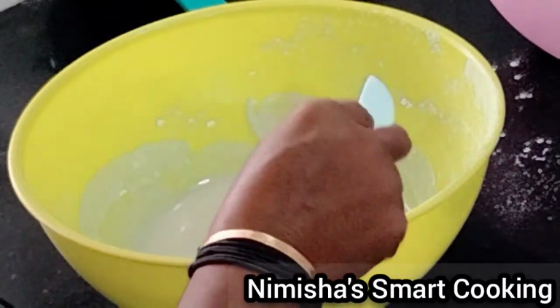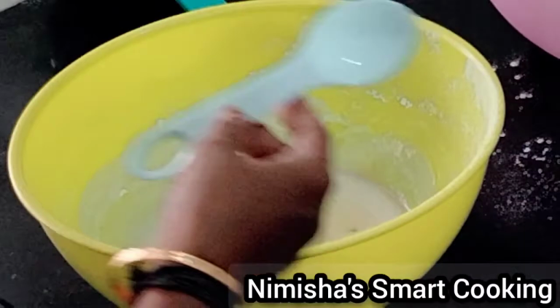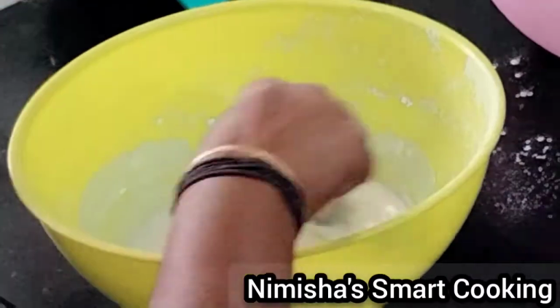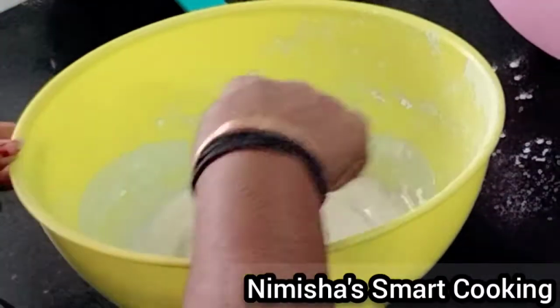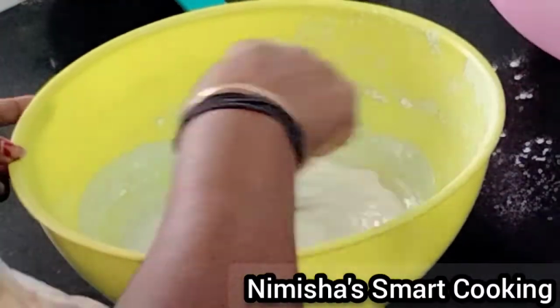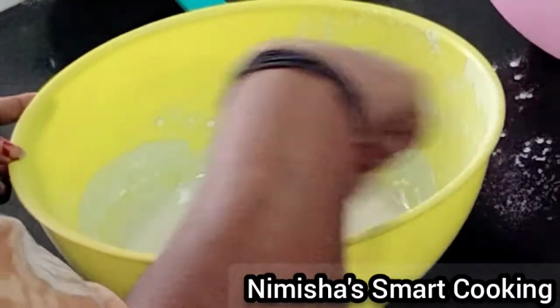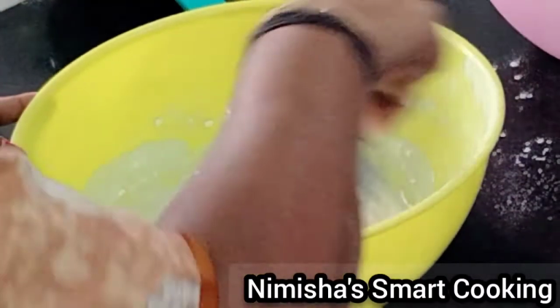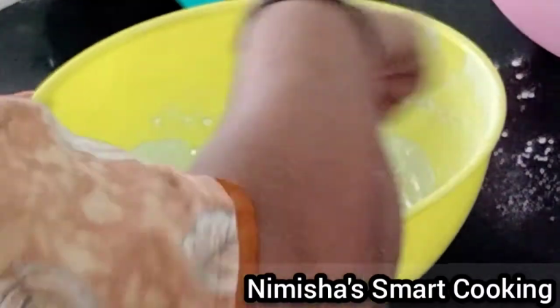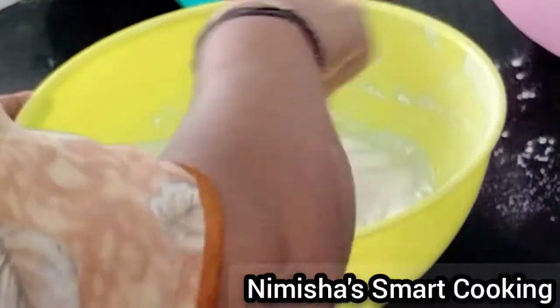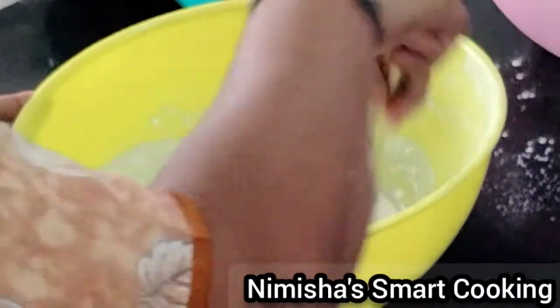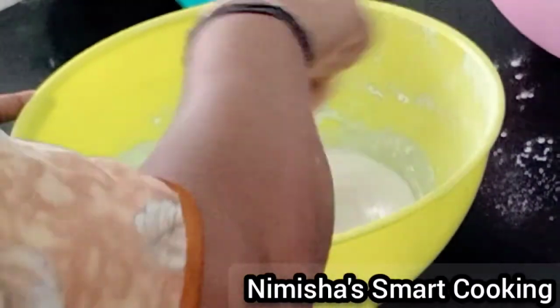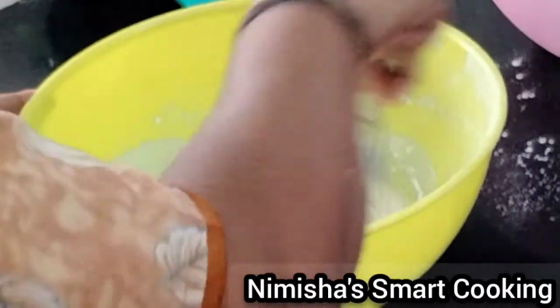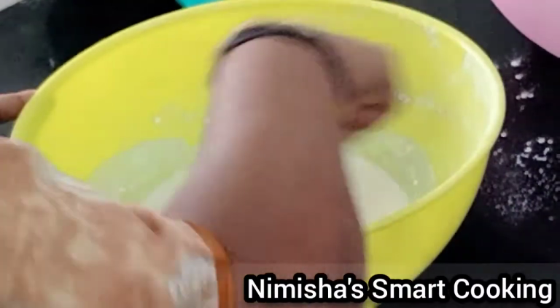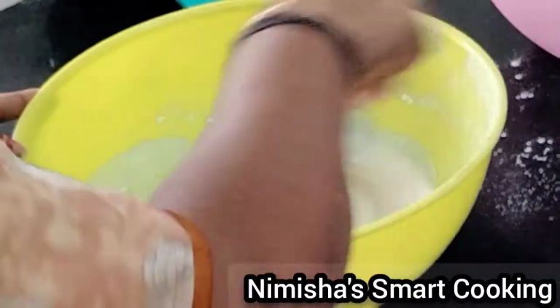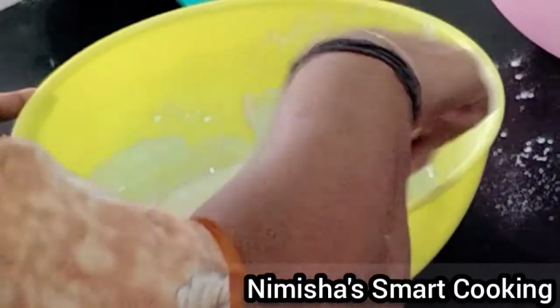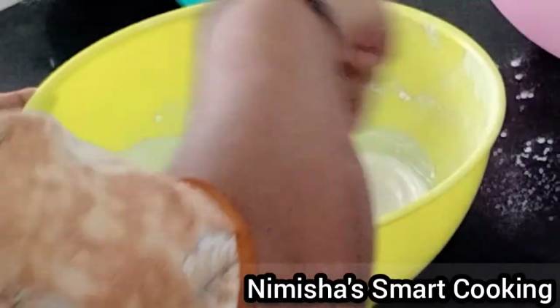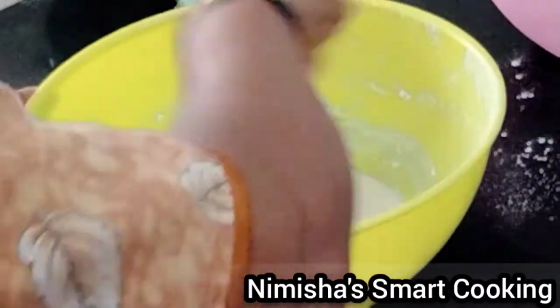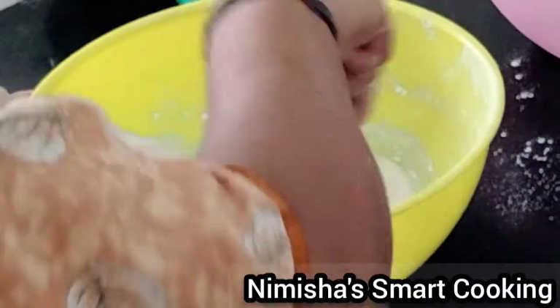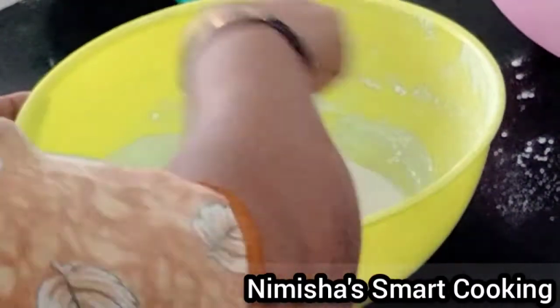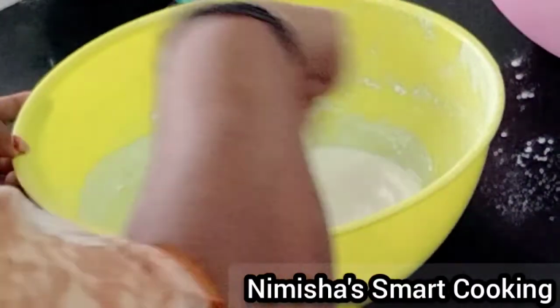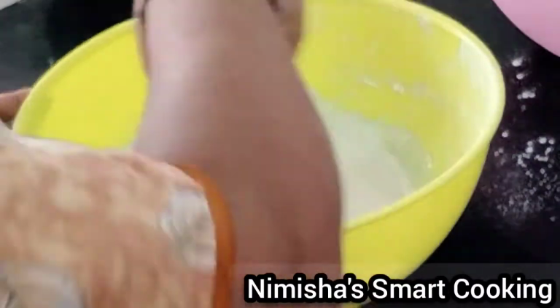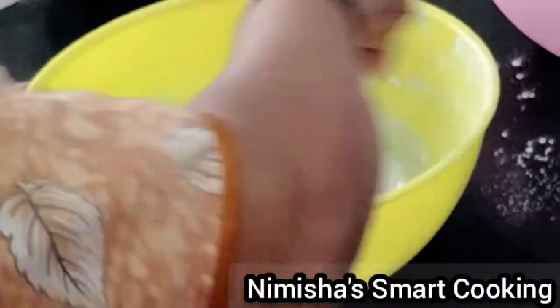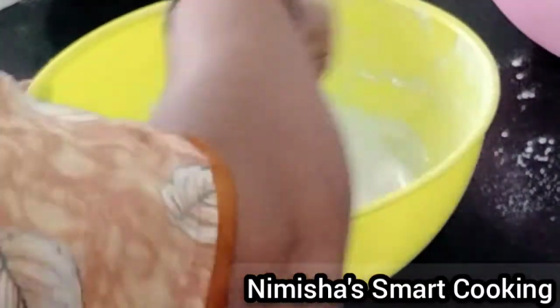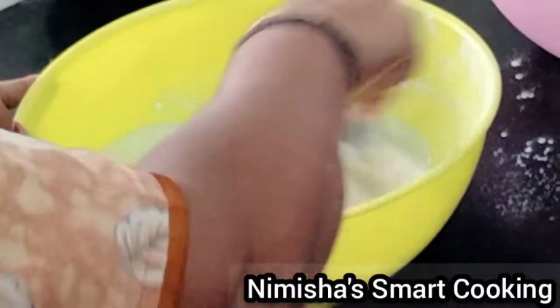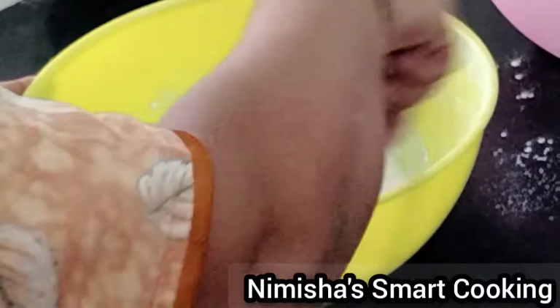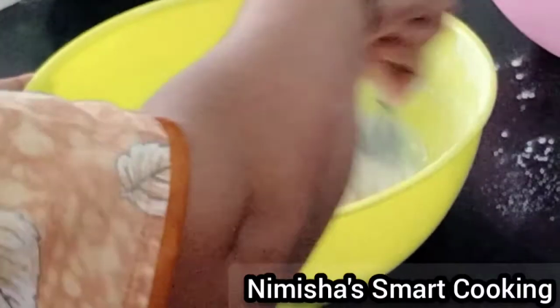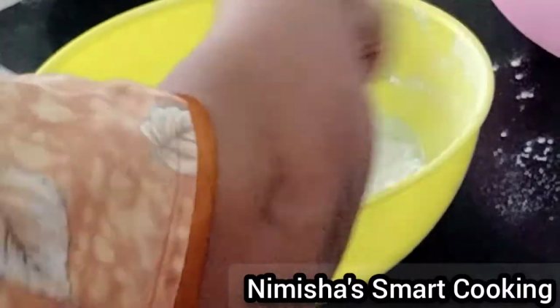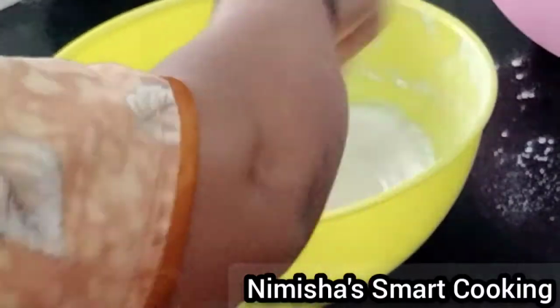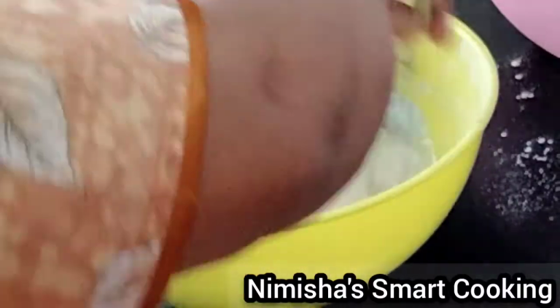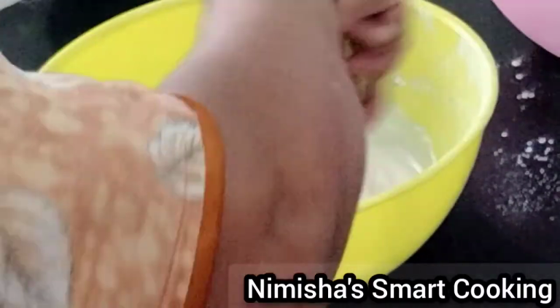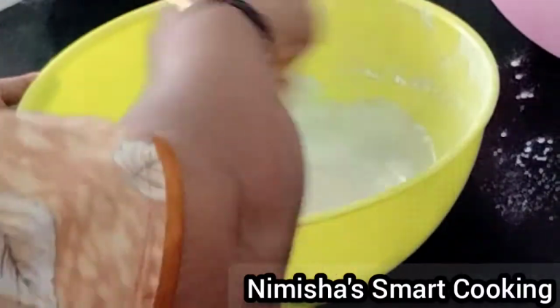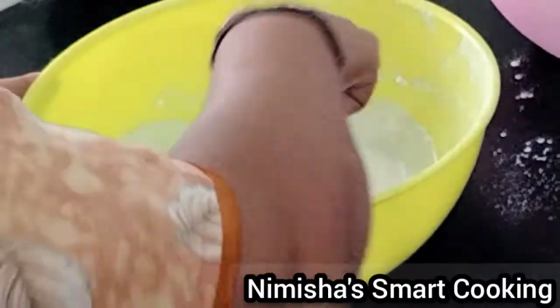Add 2 tbsp of sunflower oil. Add butter and mix the oil.